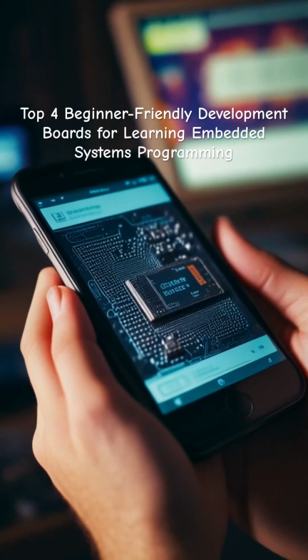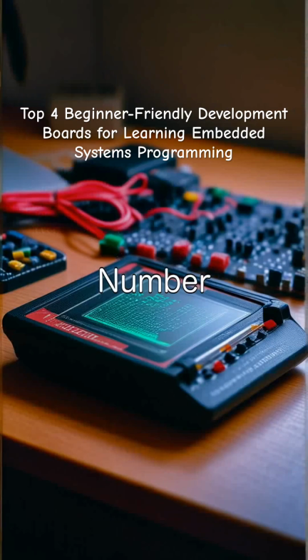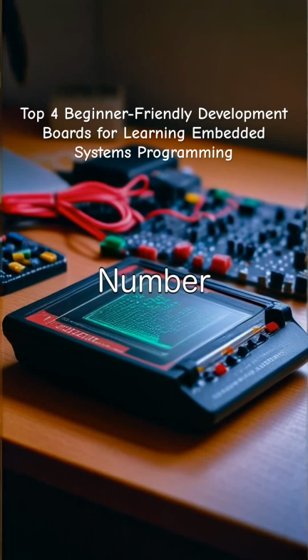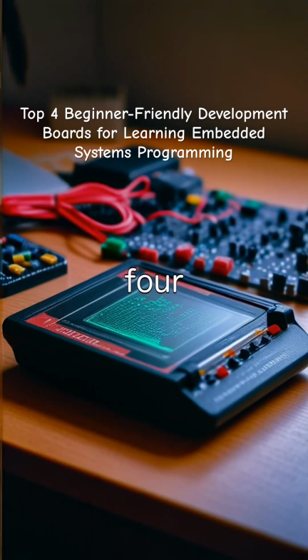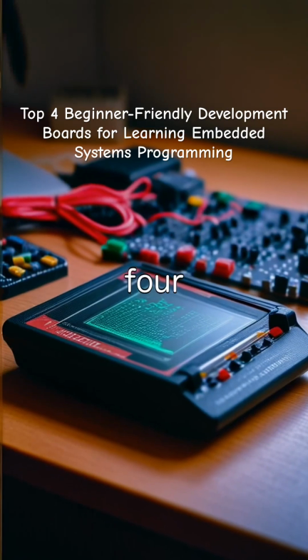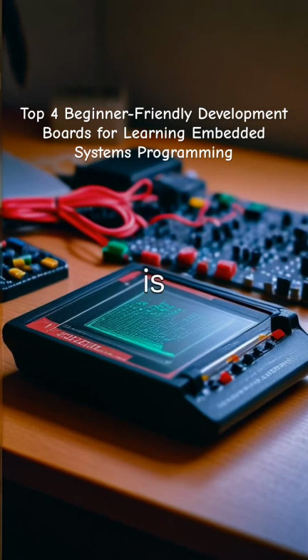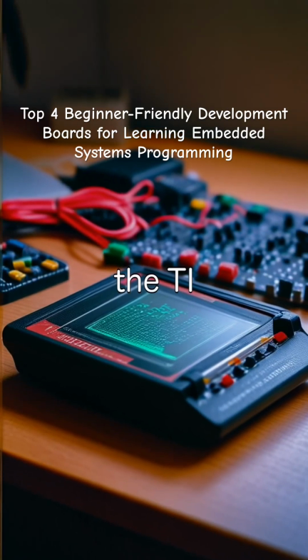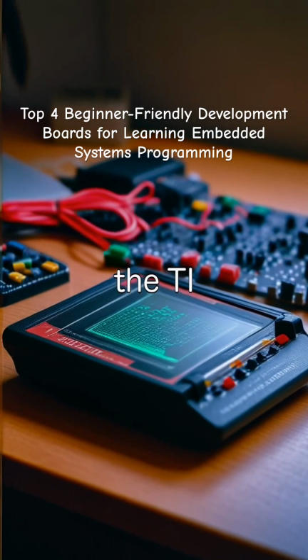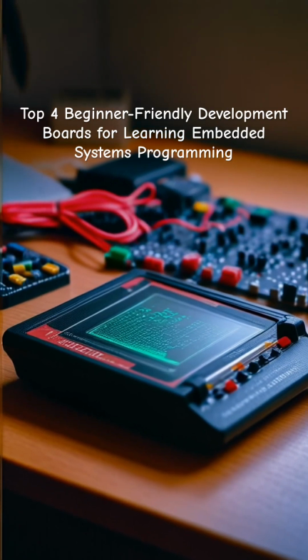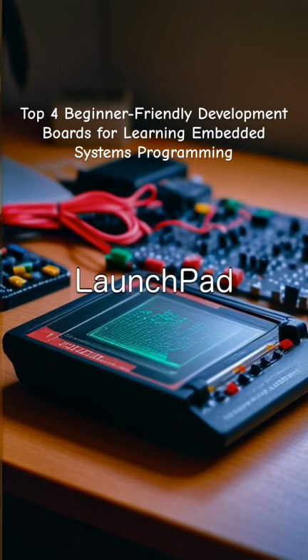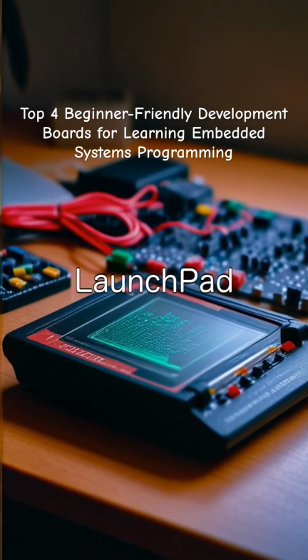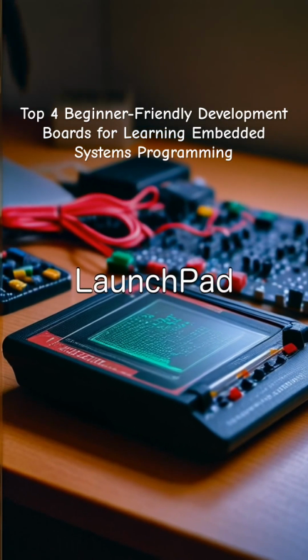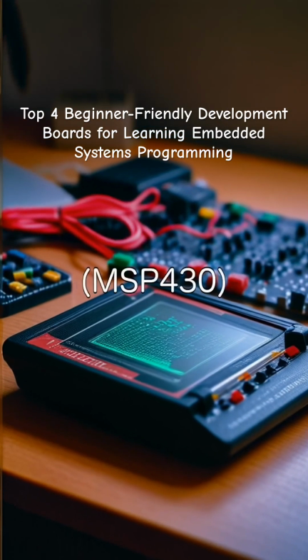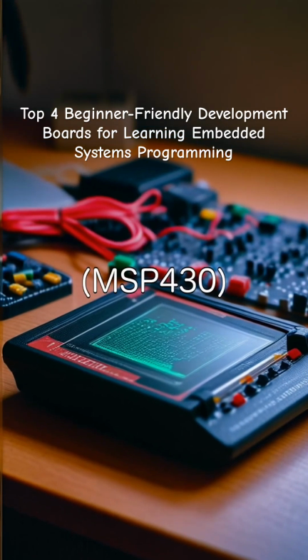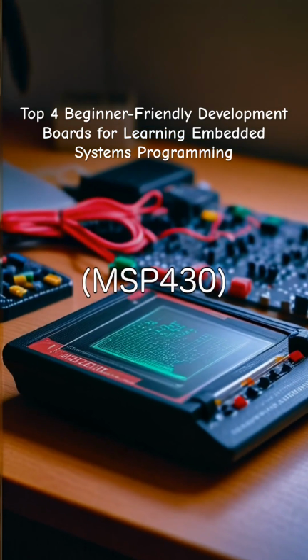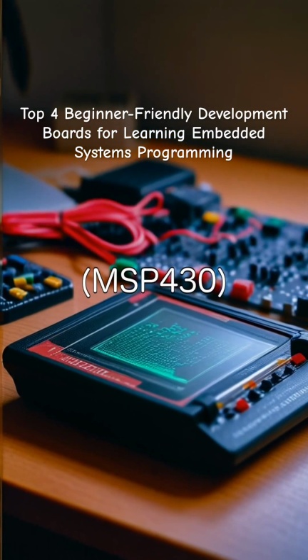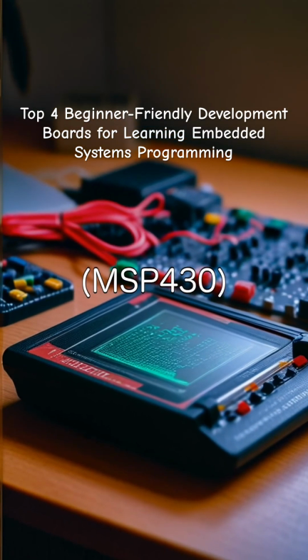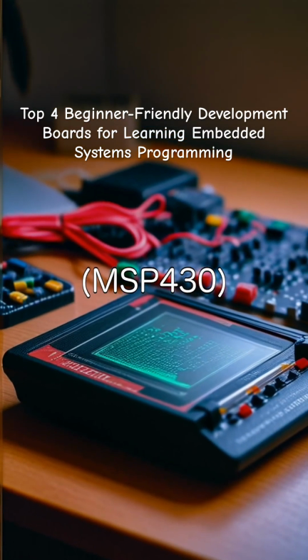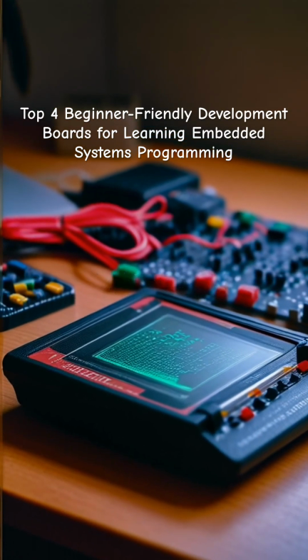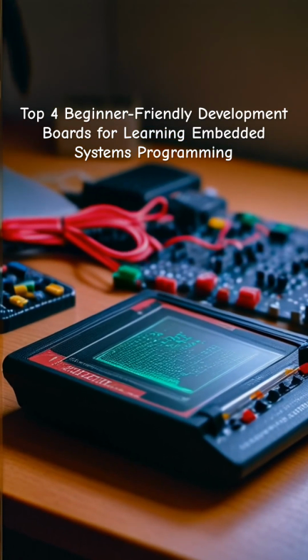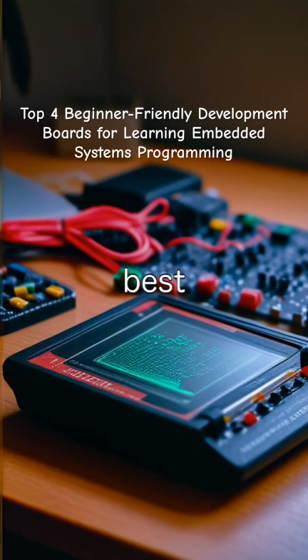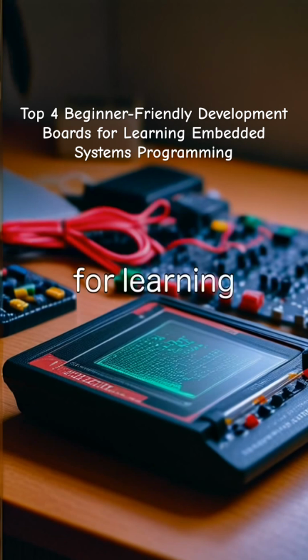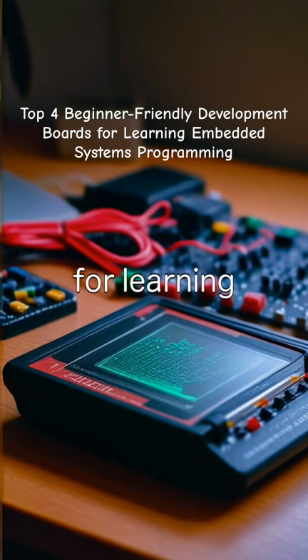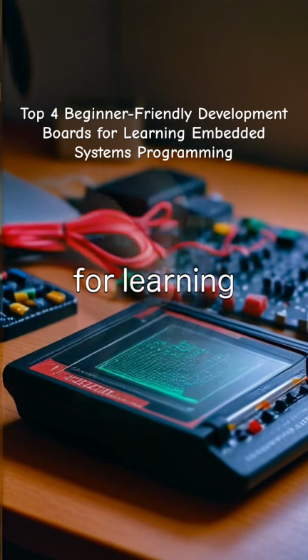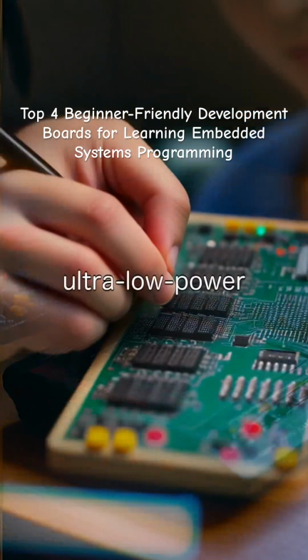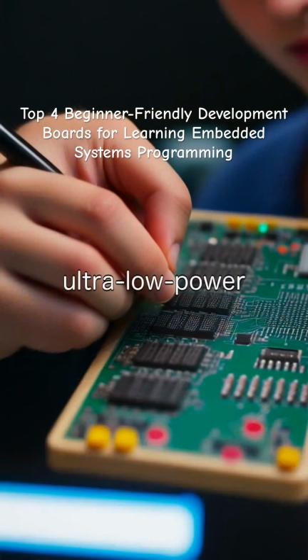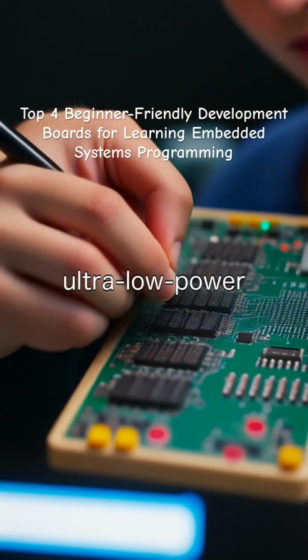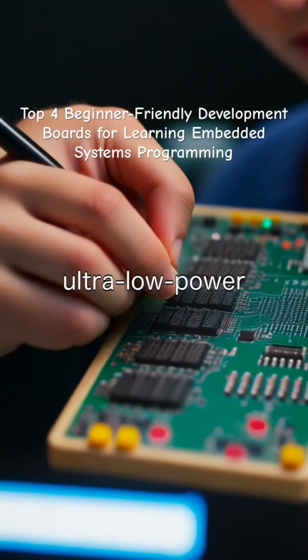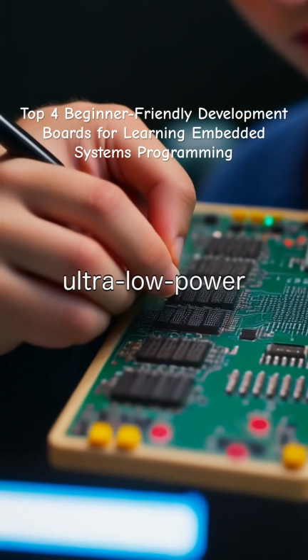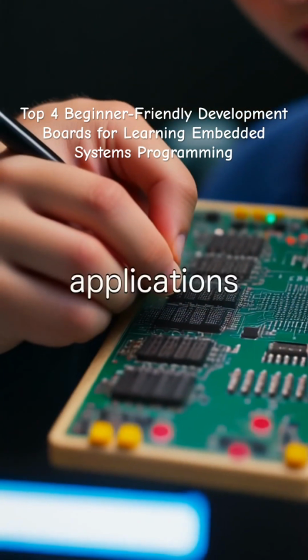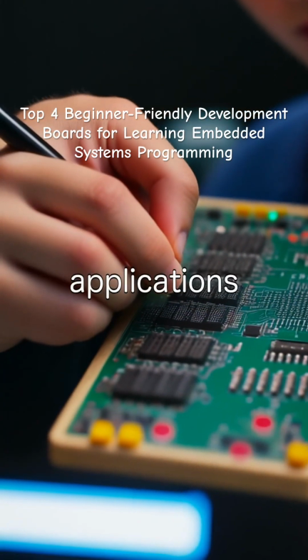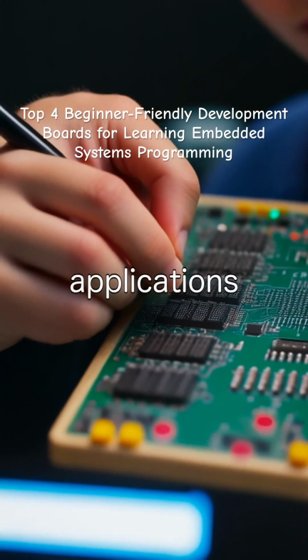Number four is the TI Launchpad MSP430, best for learning ultra-low-power applications.